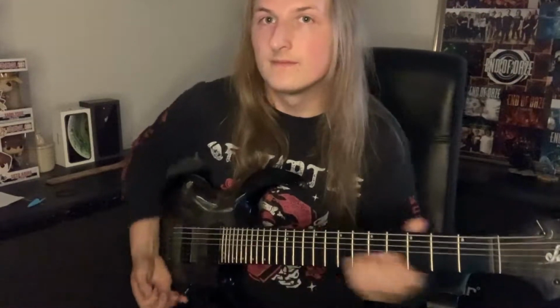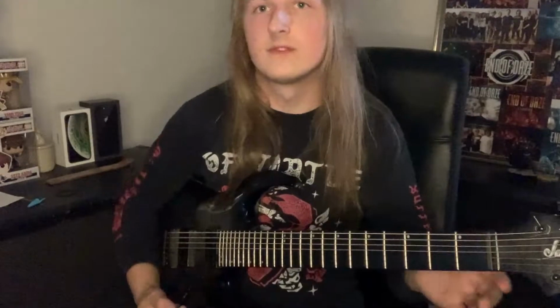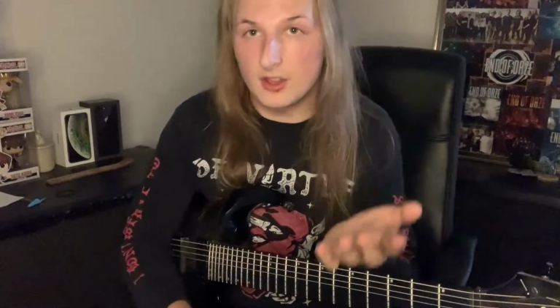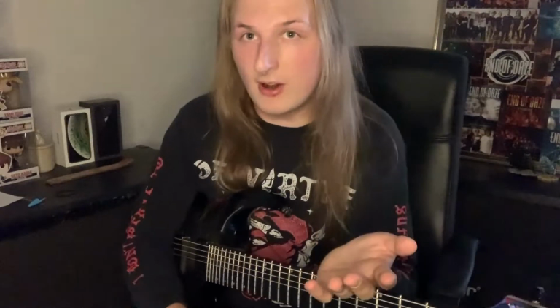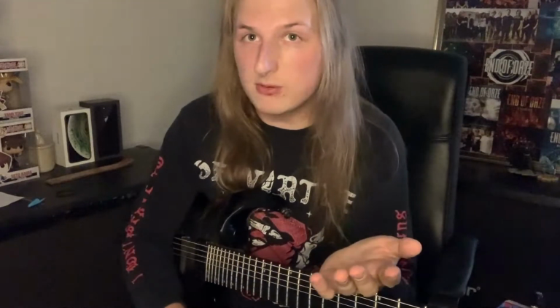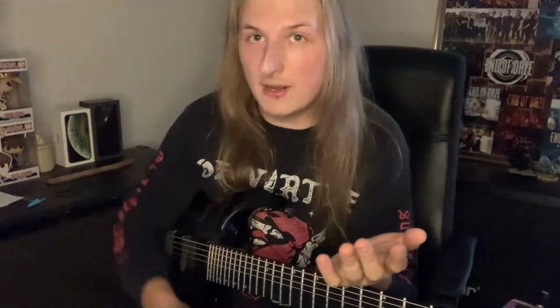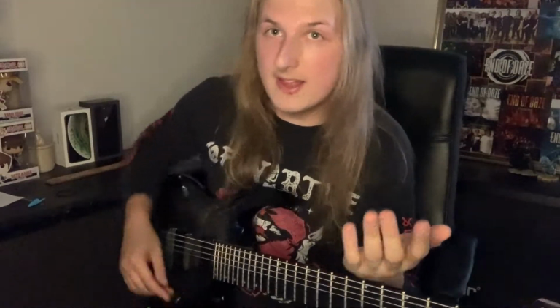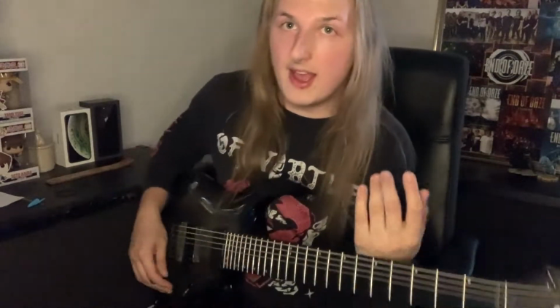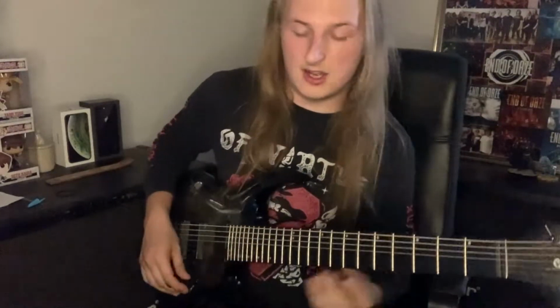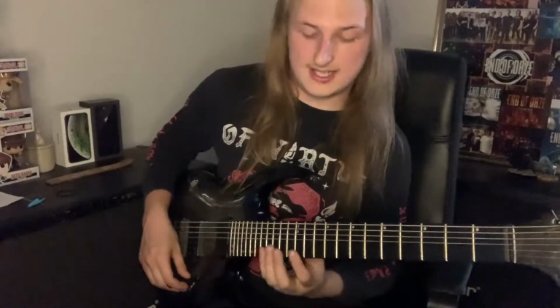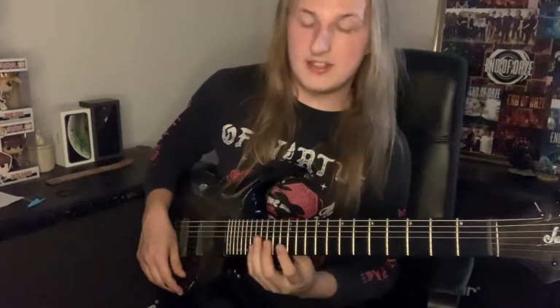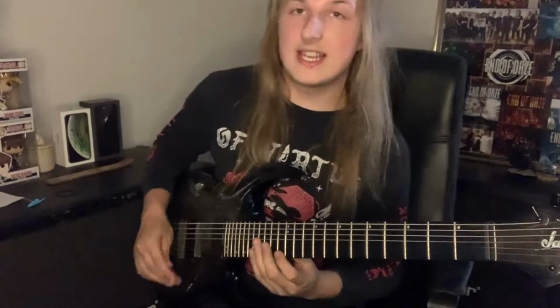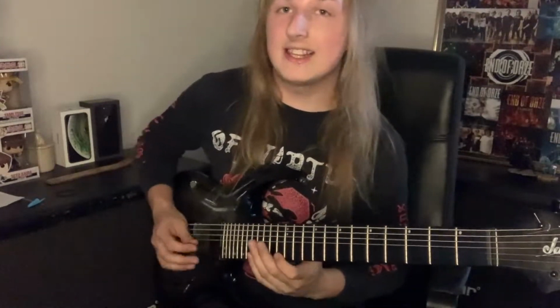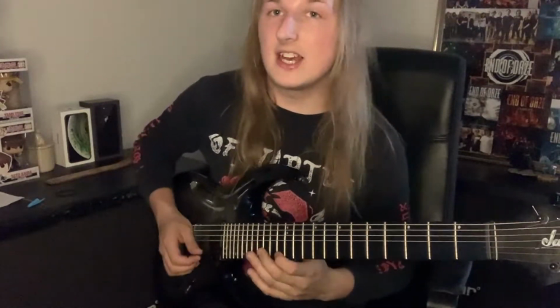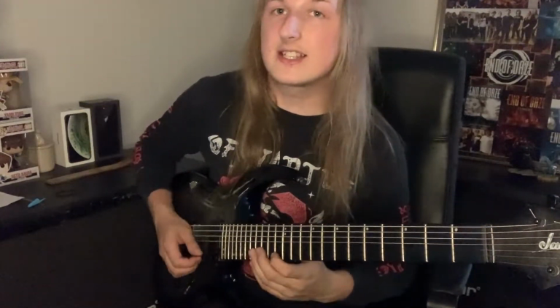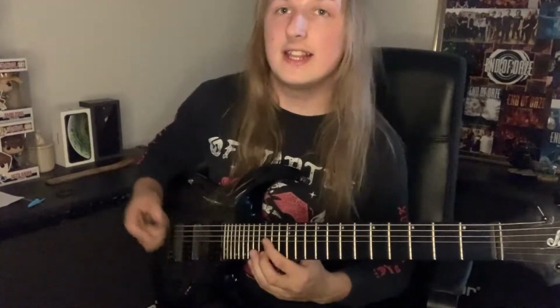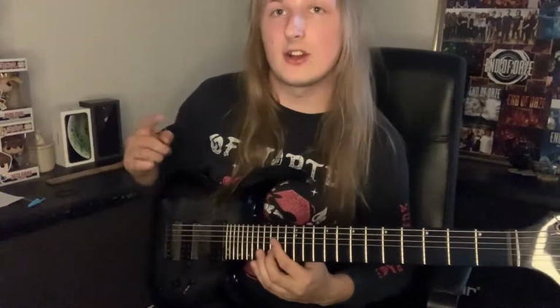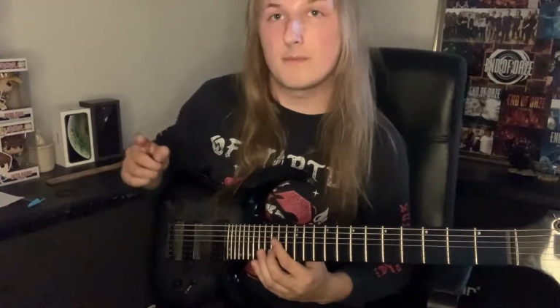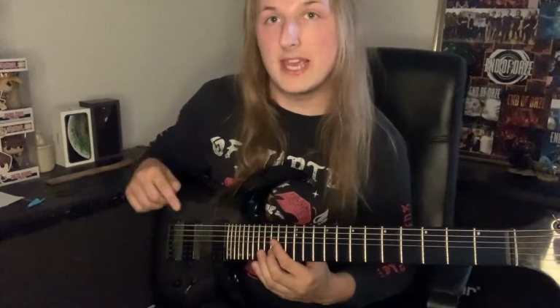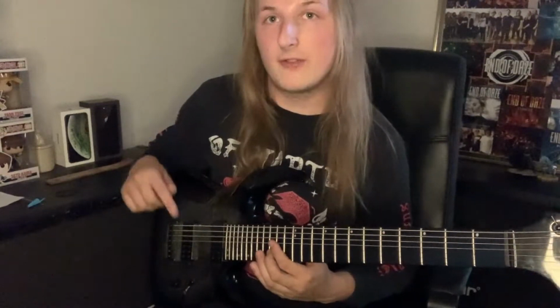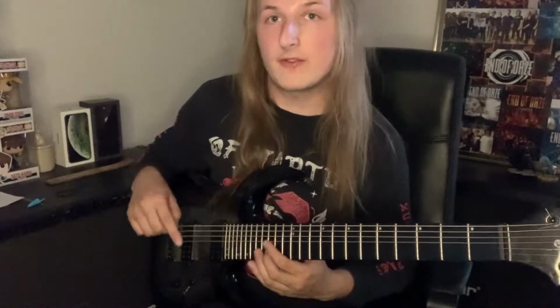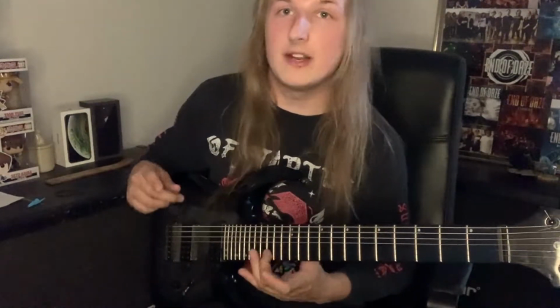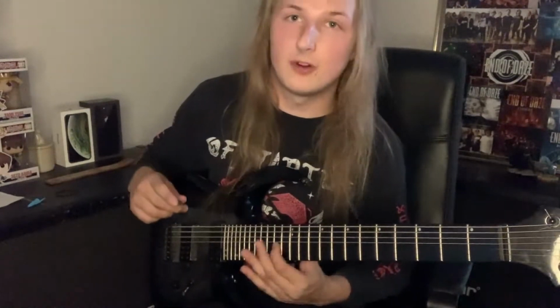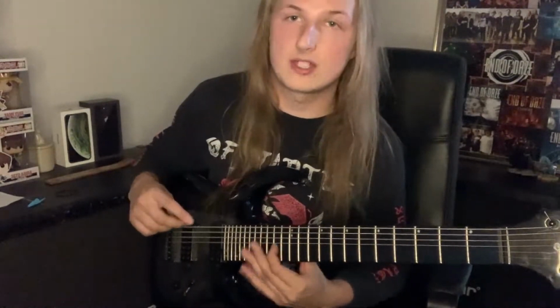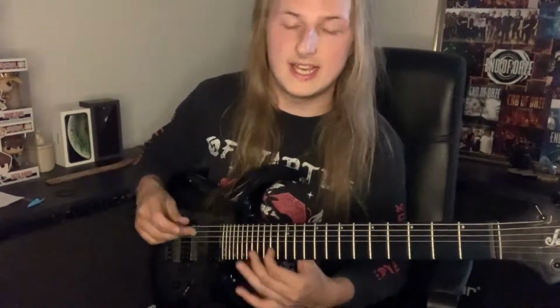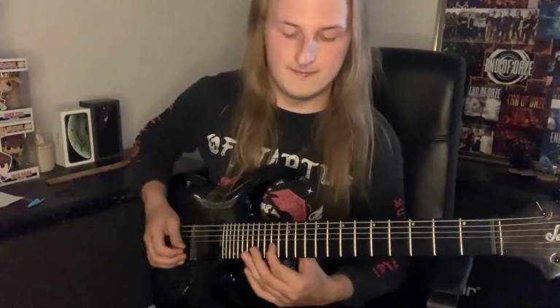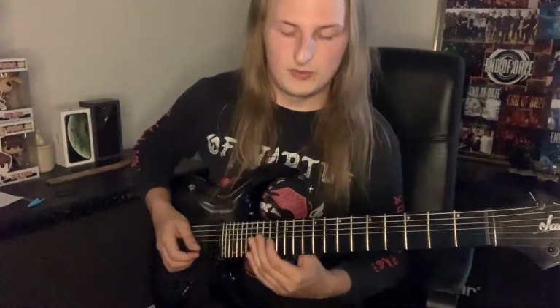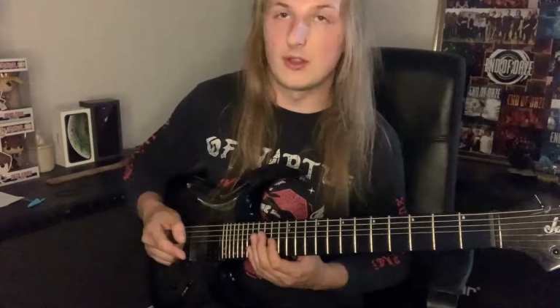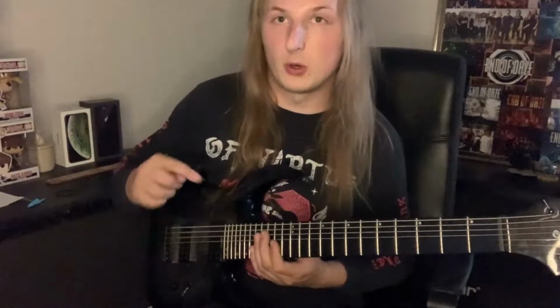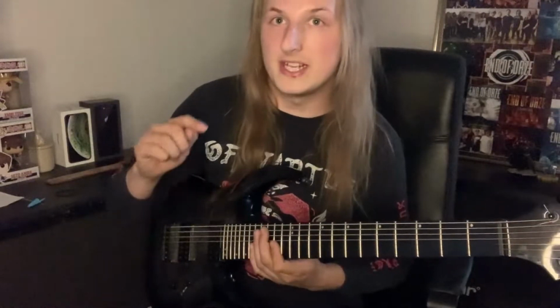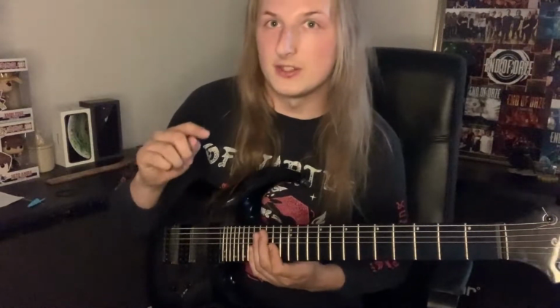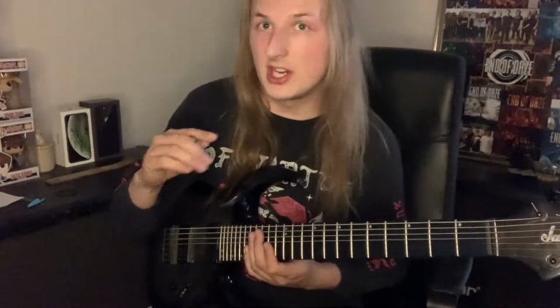The frets we're playing there are 17, 13, then on the B string: 15, and 14 on the G.